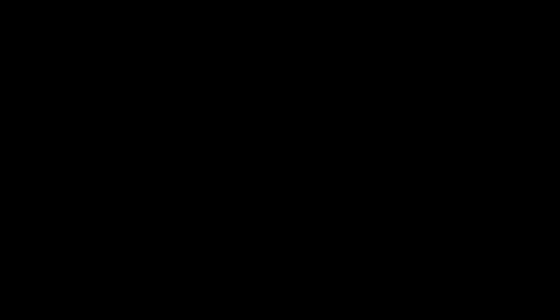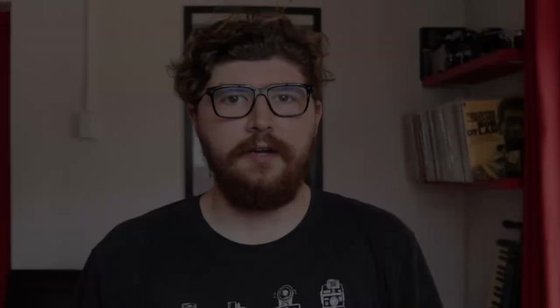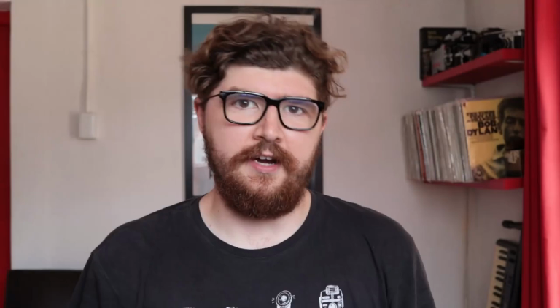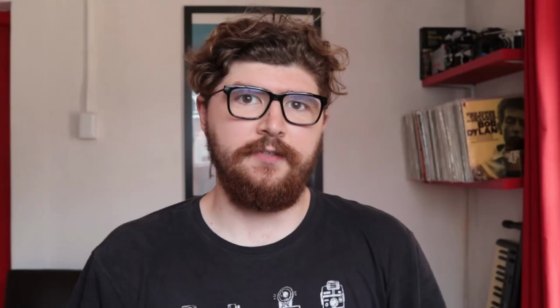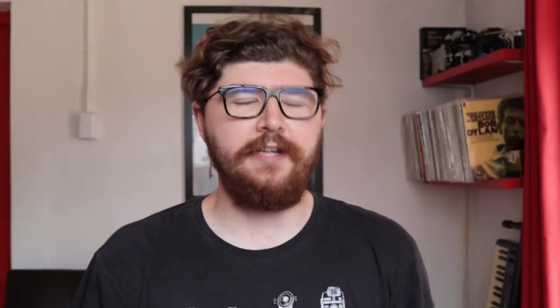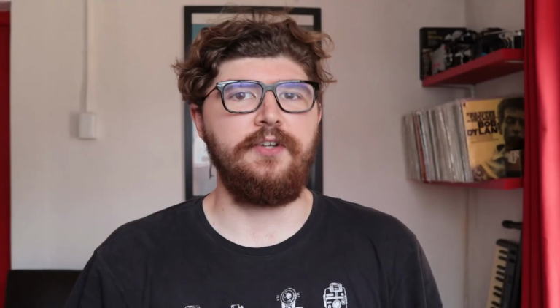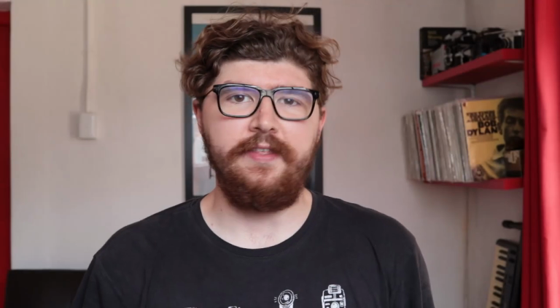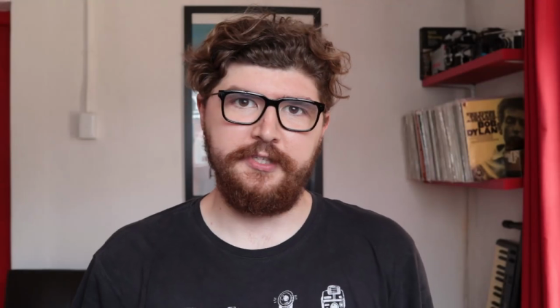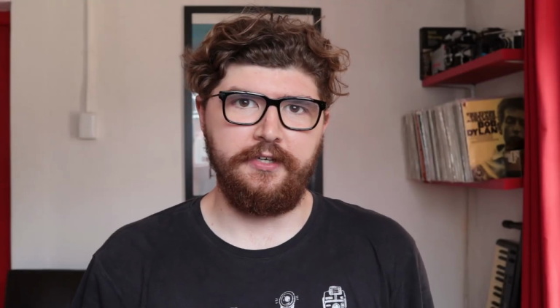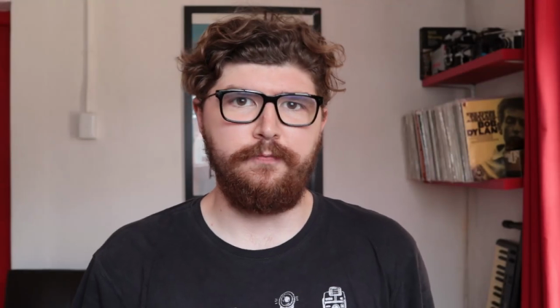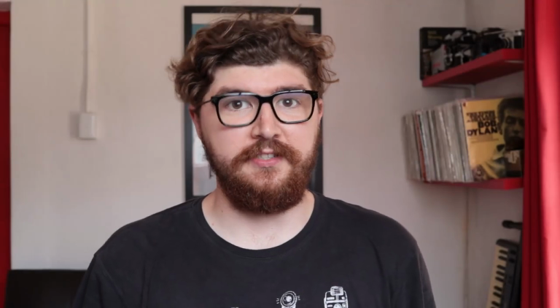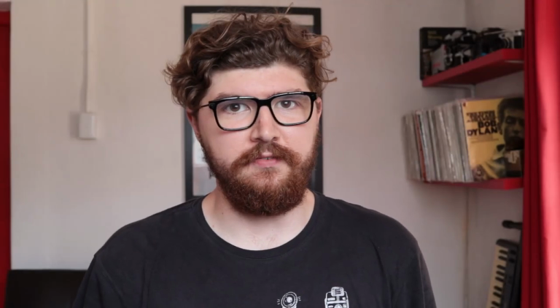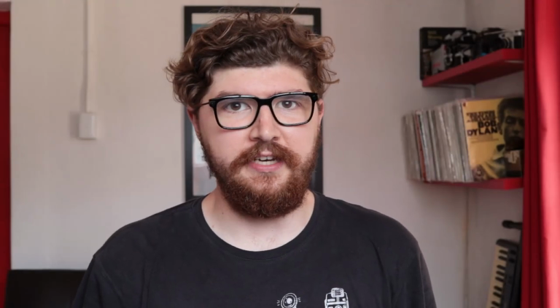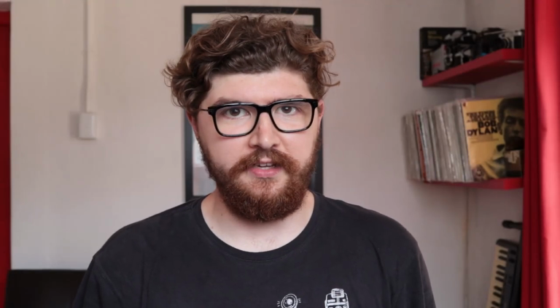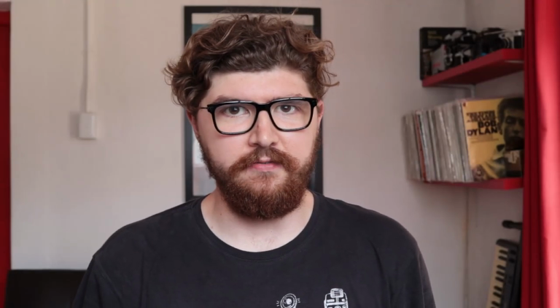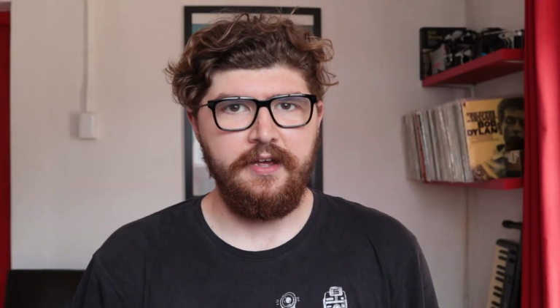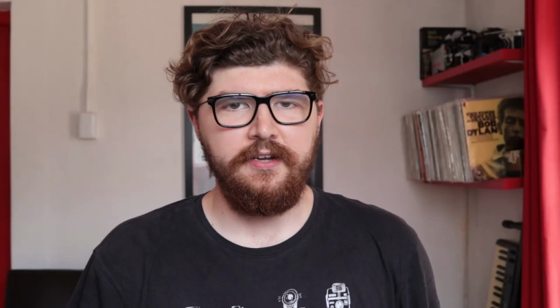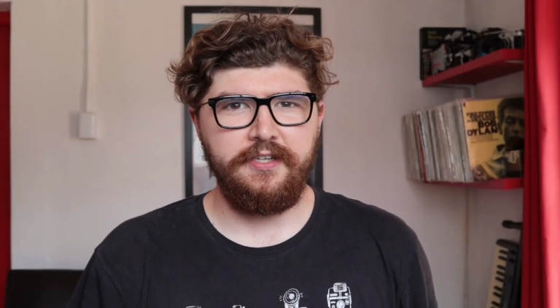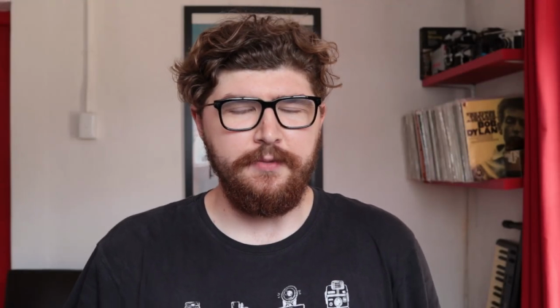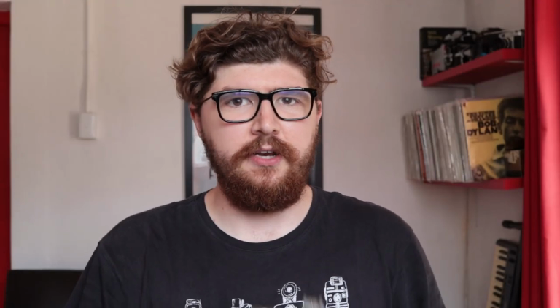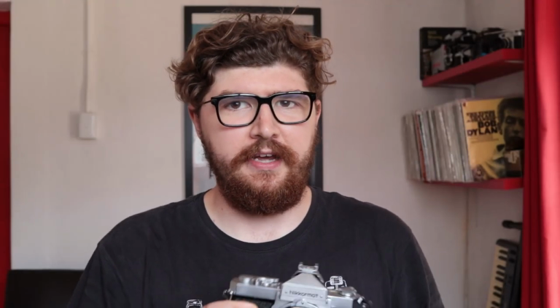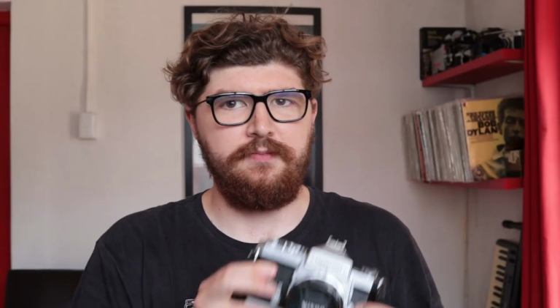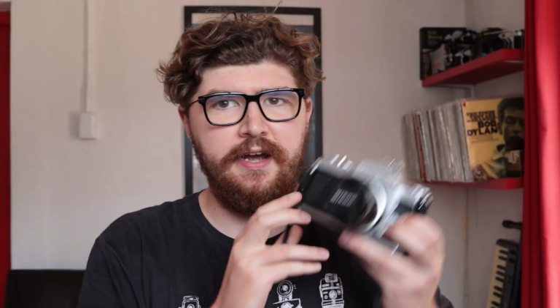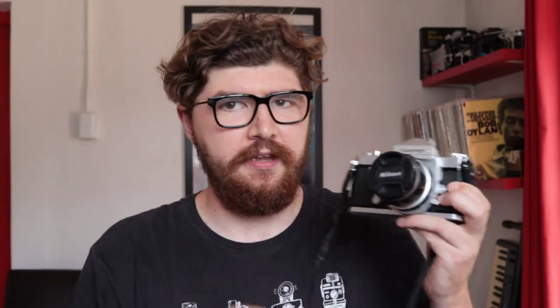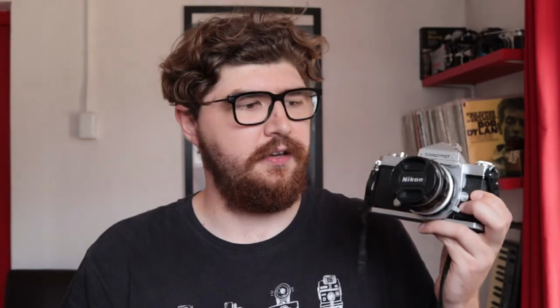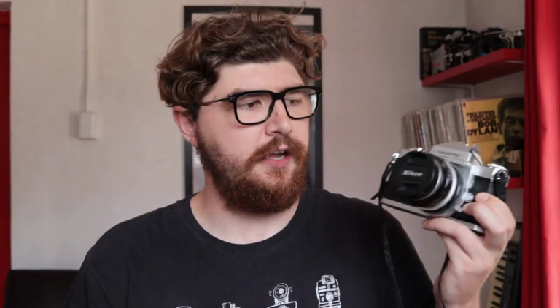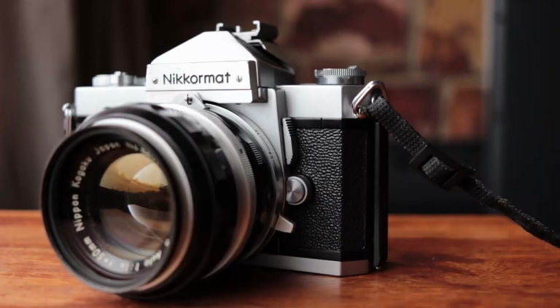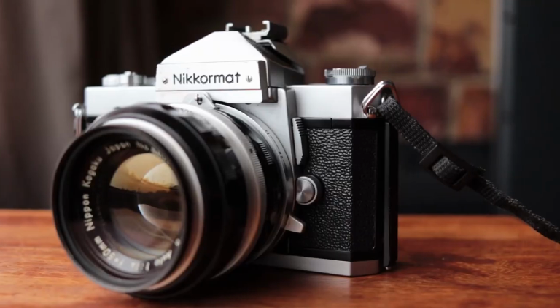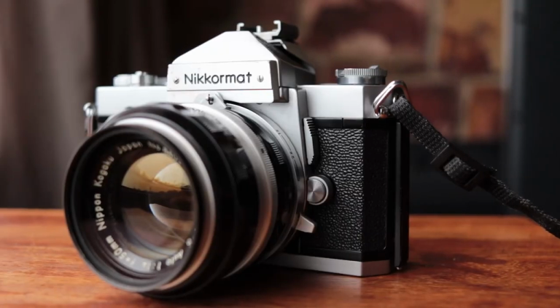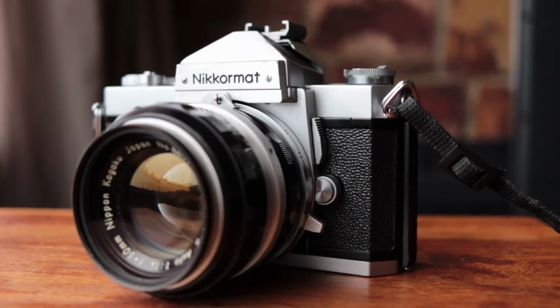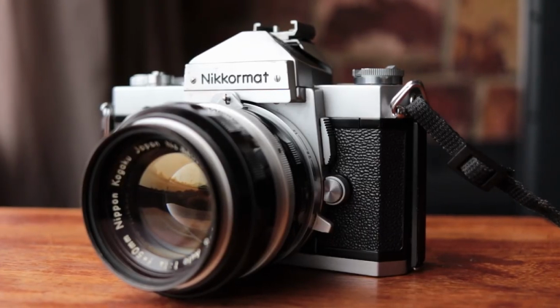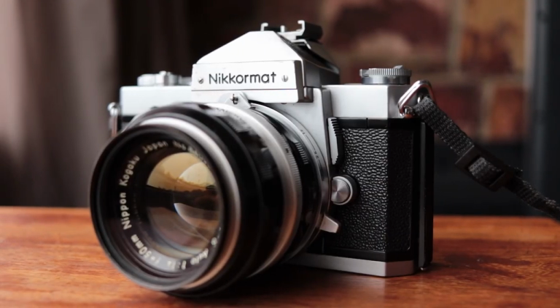Hello guys and welcome to another episode of Positively Negative. Today I'm going to be looking at my Nikomat FTN.